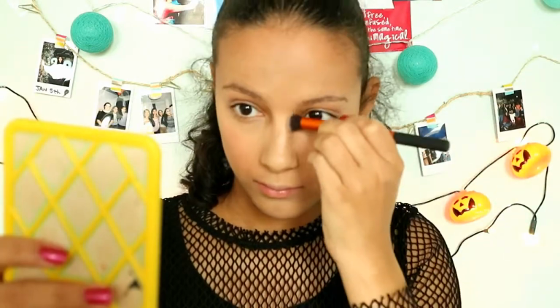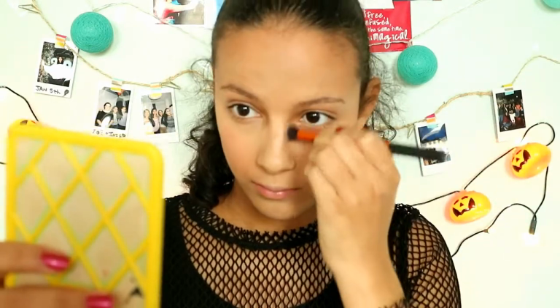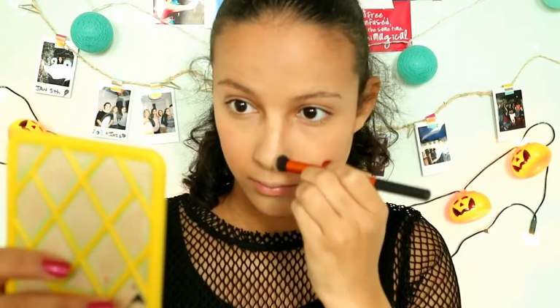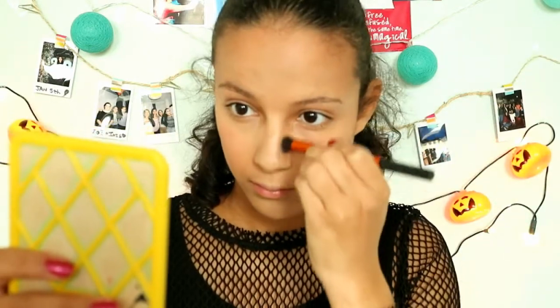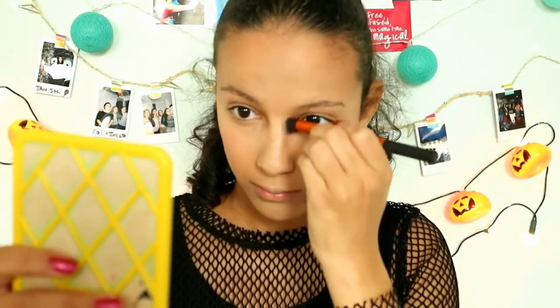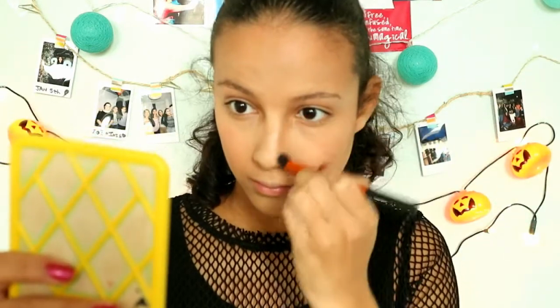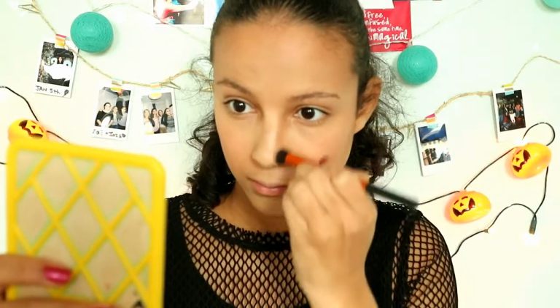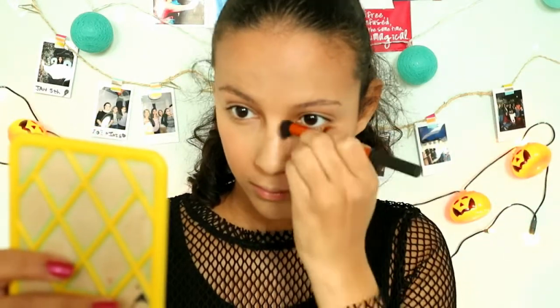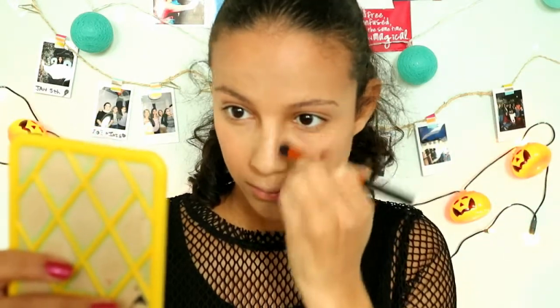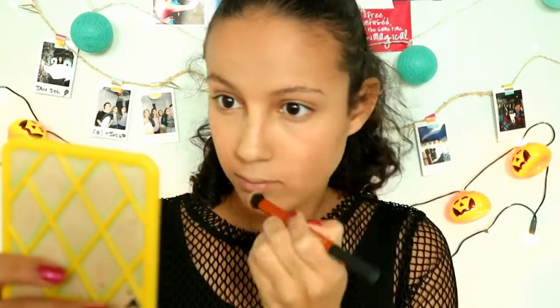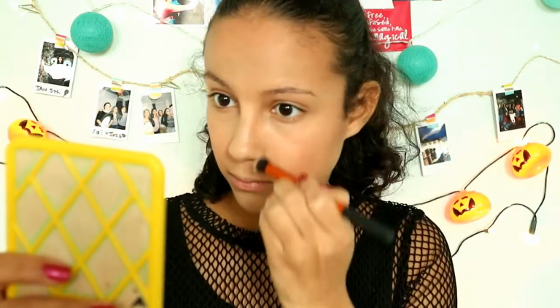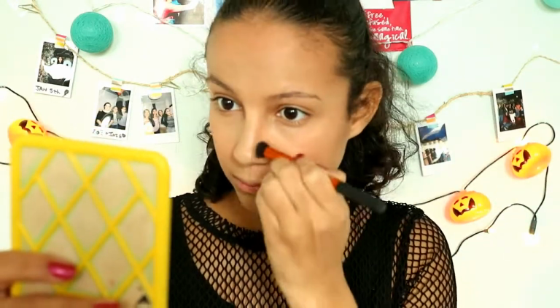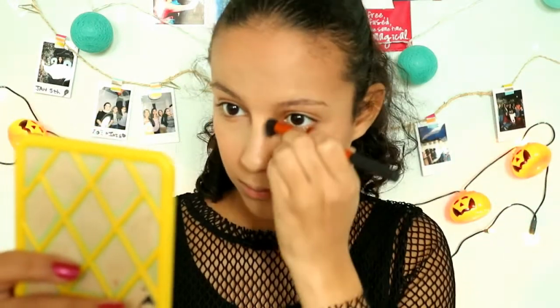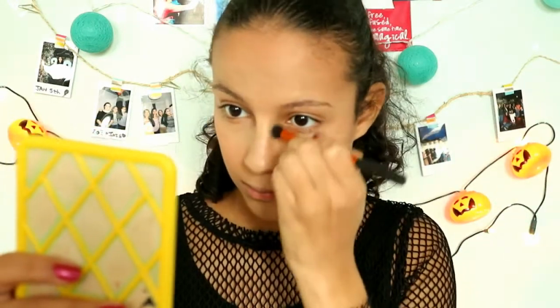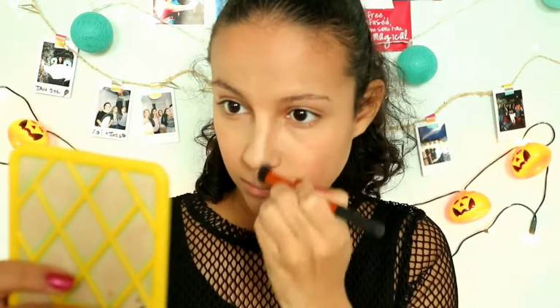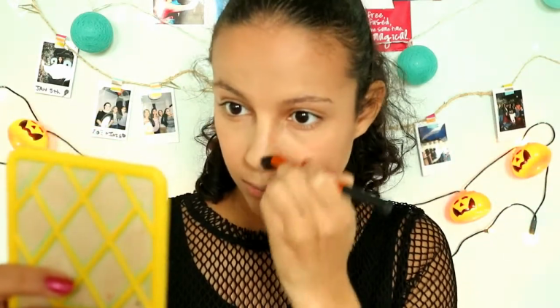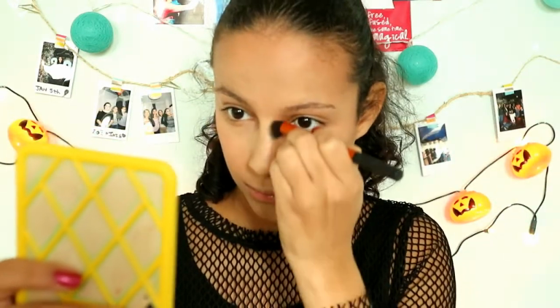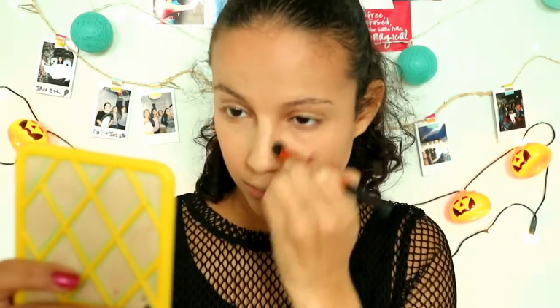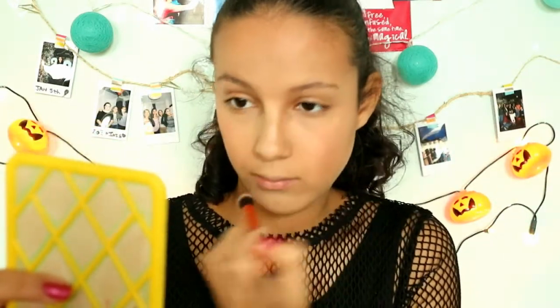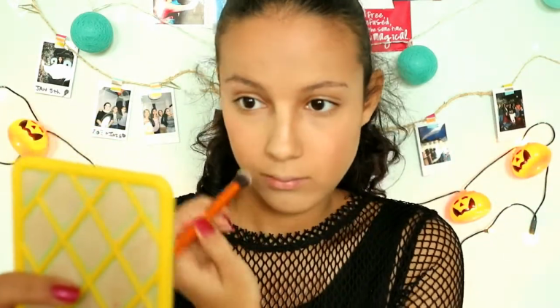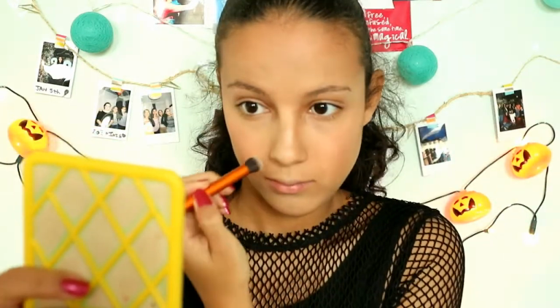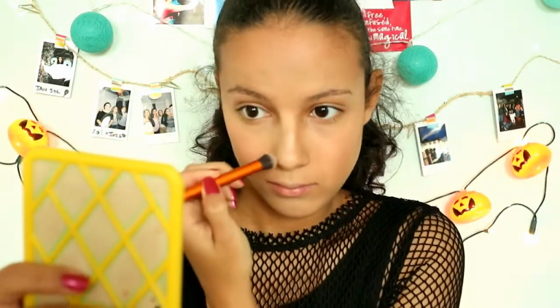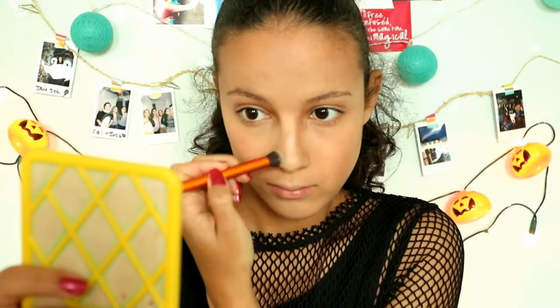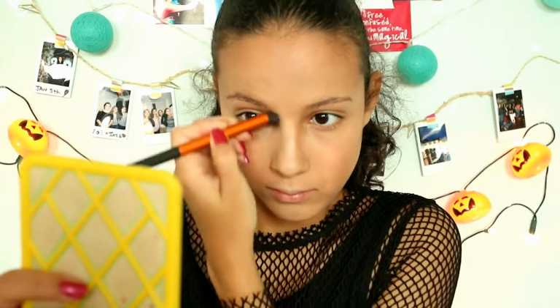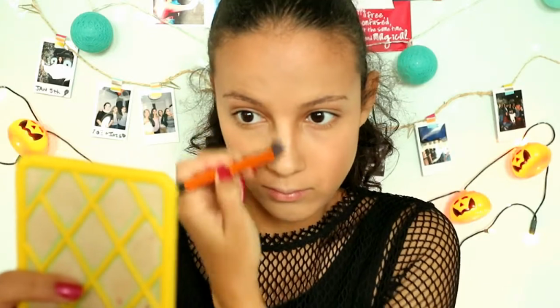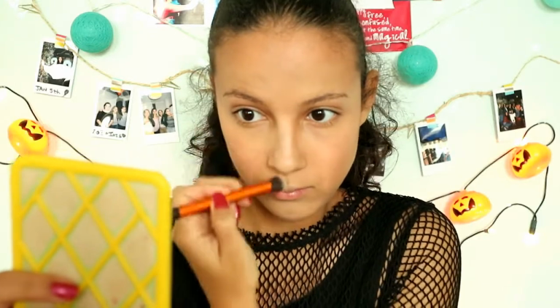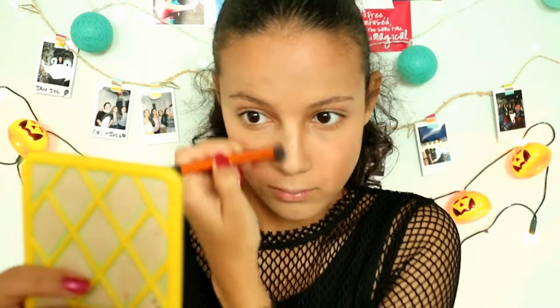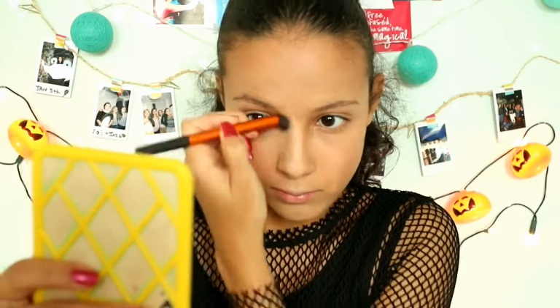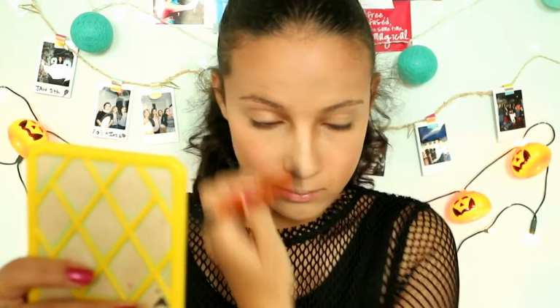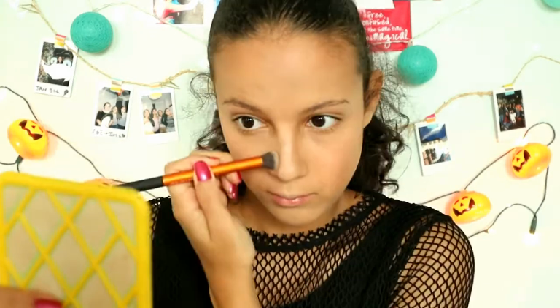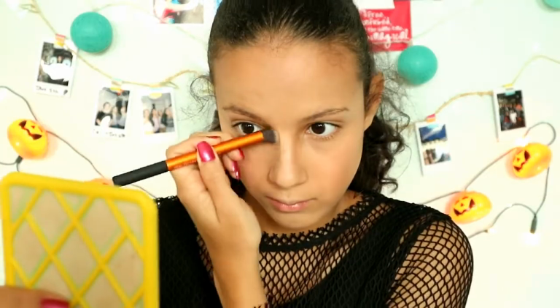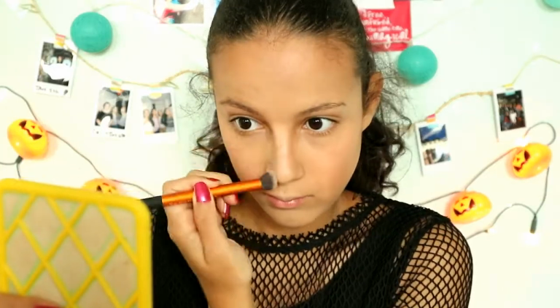Then with the same bronzer I contour my nose with the Real Techniques concealer brush.